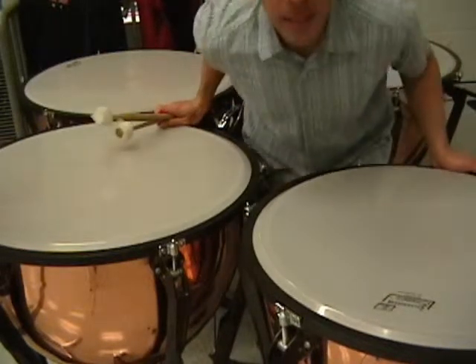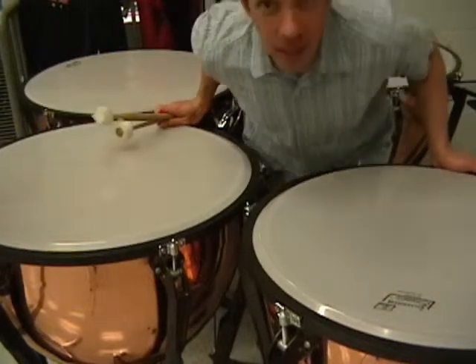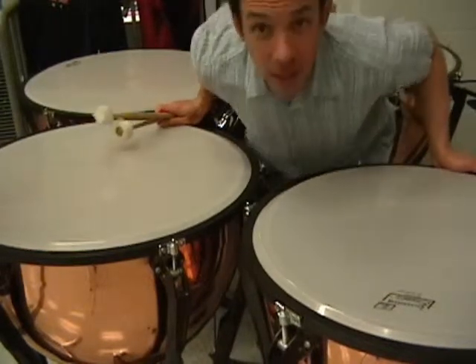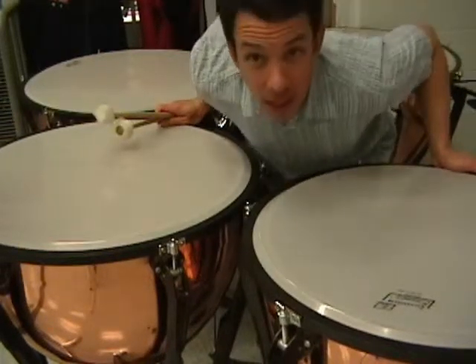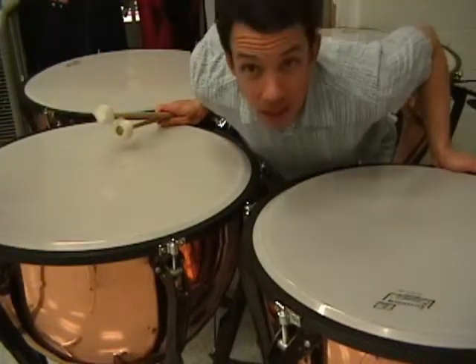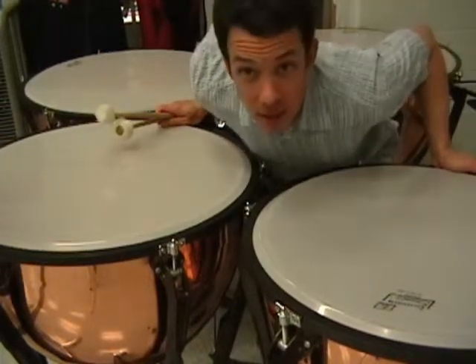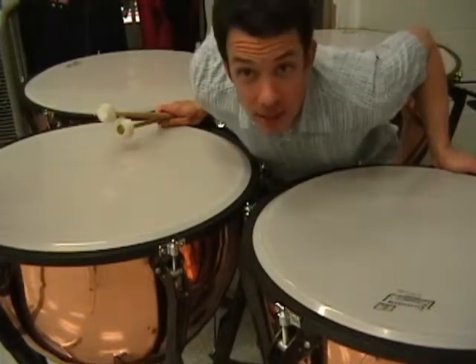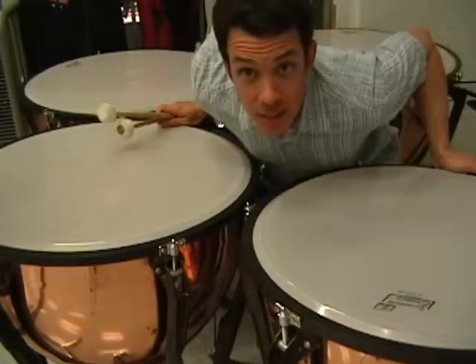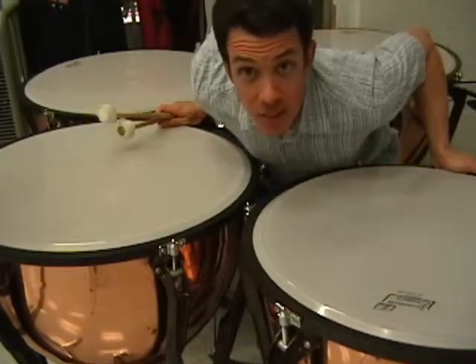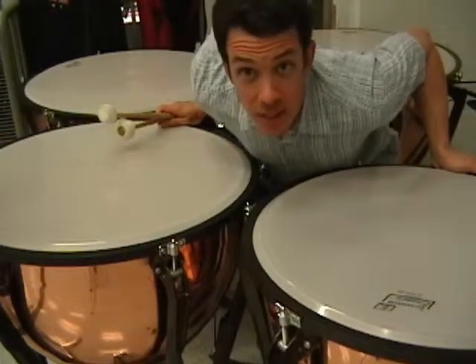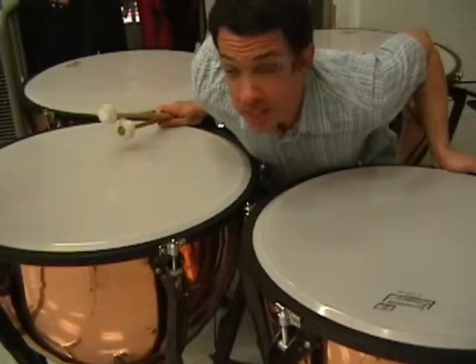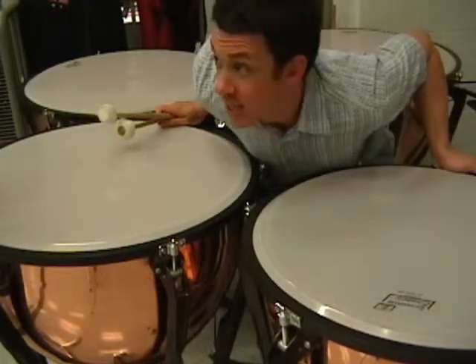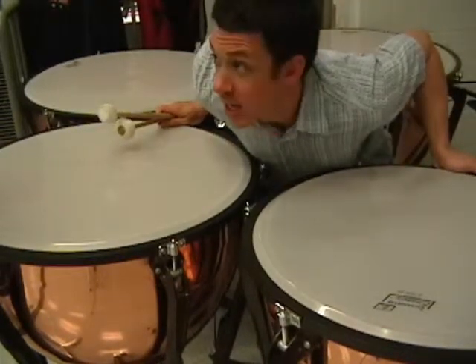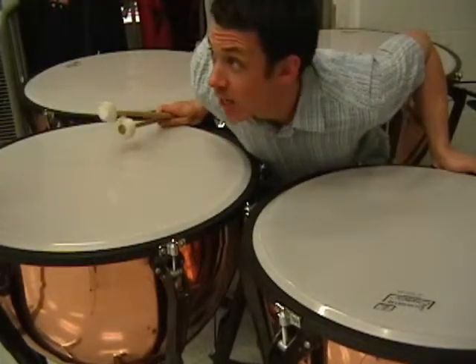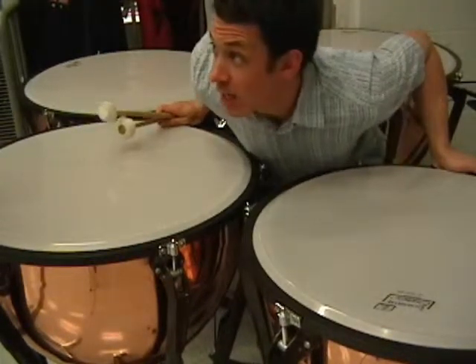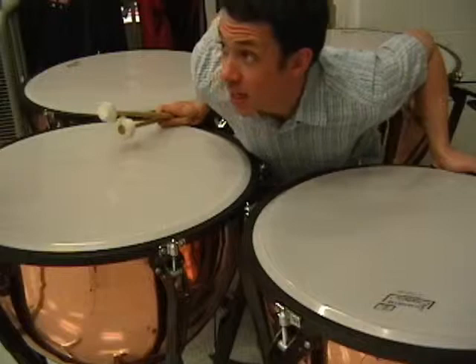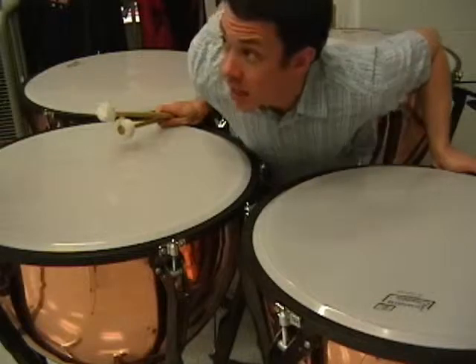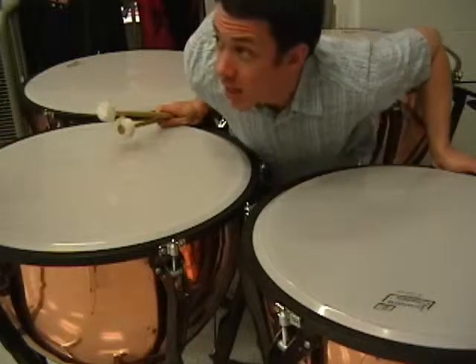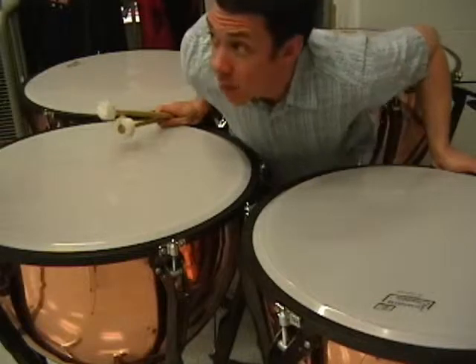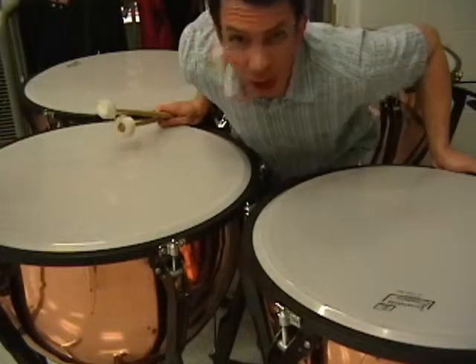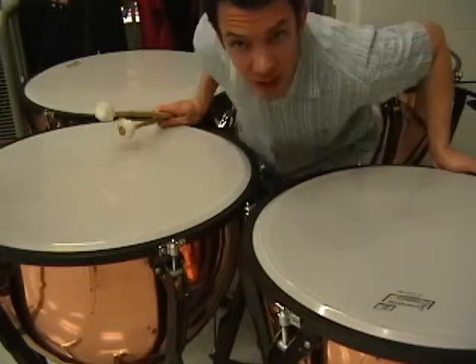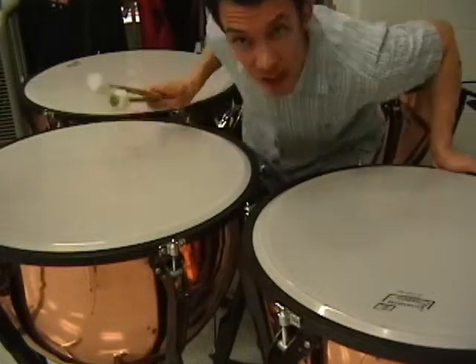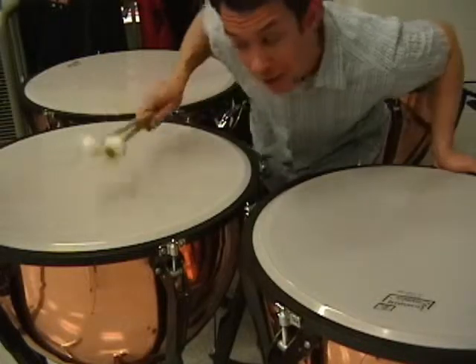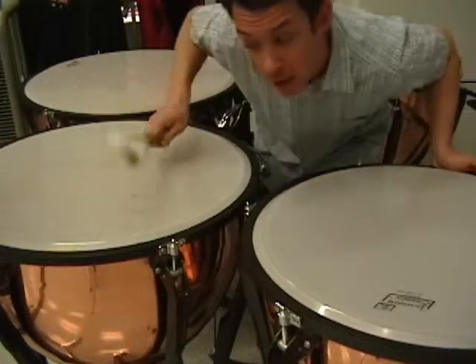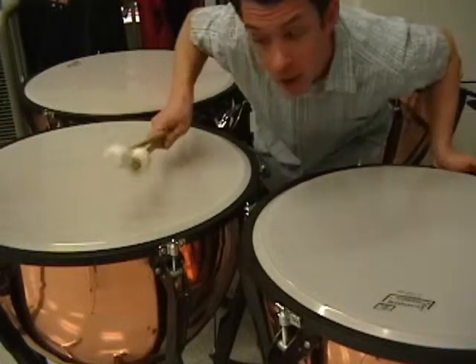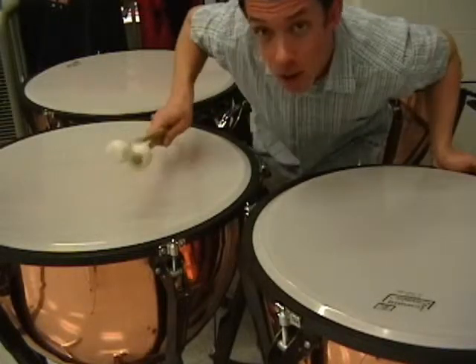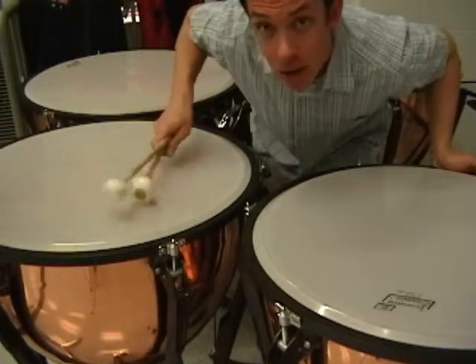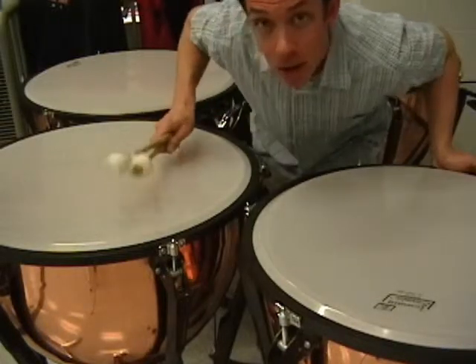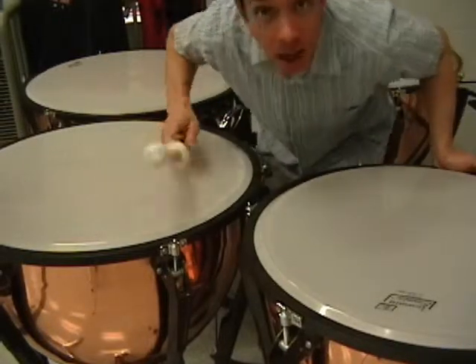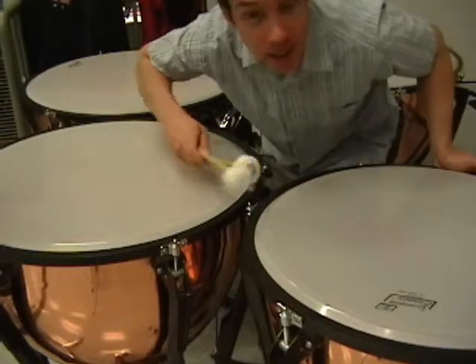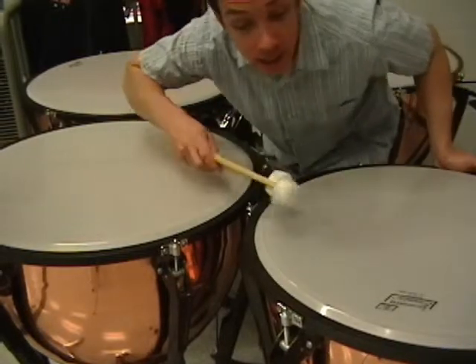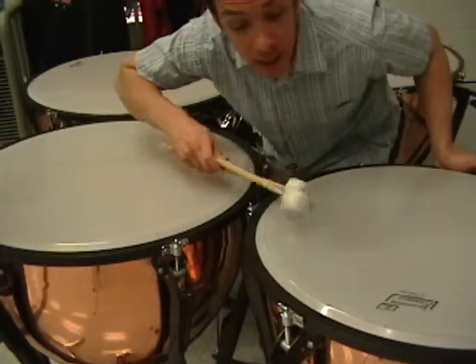Timpani! This is the timpani study. We have F and C.